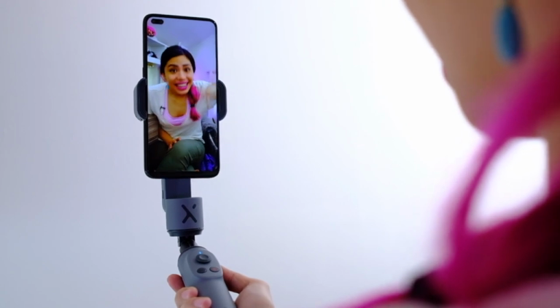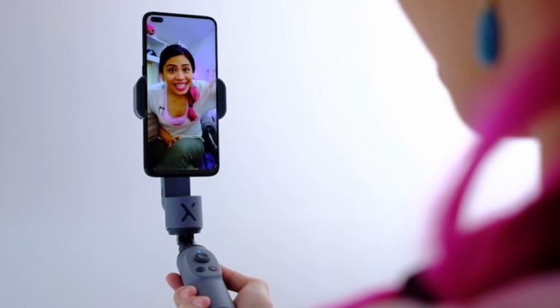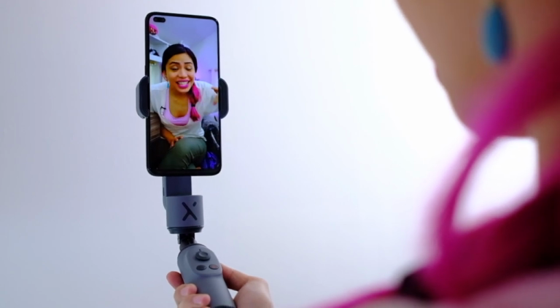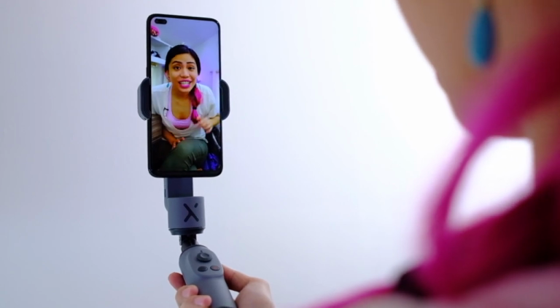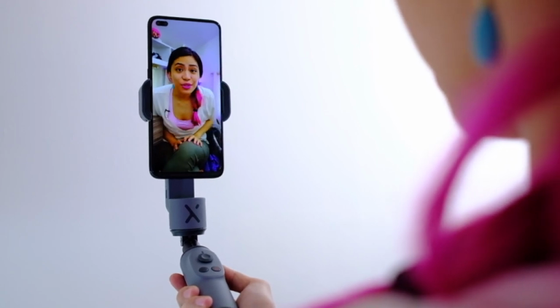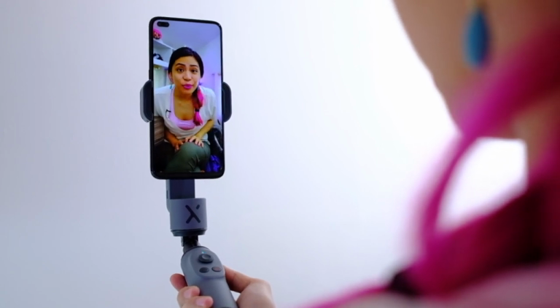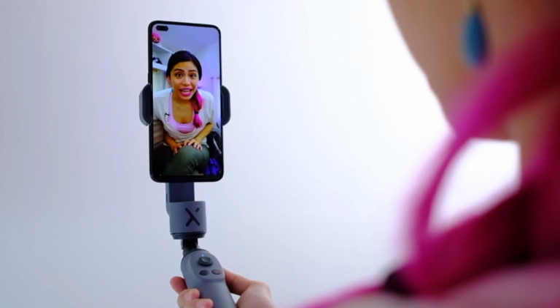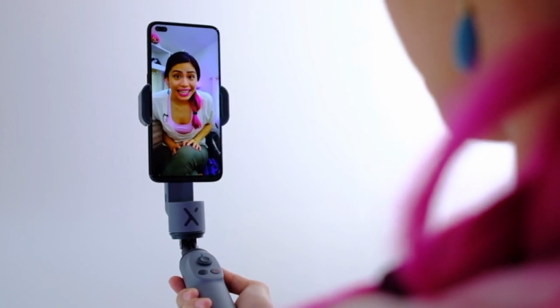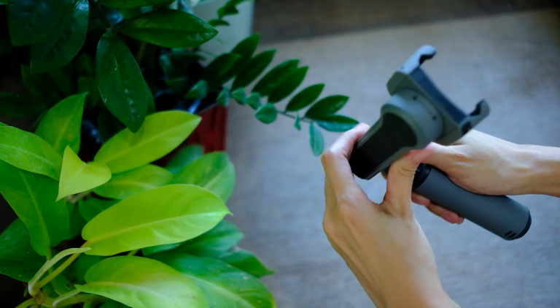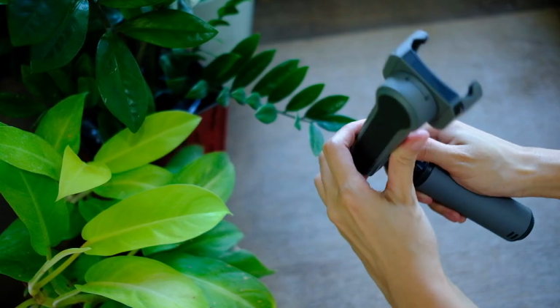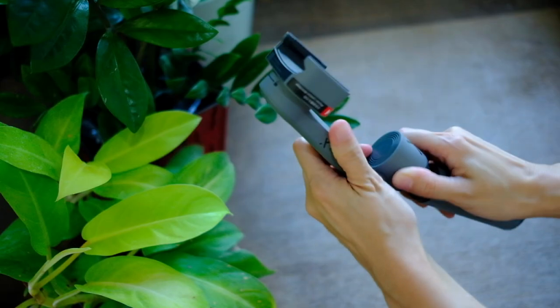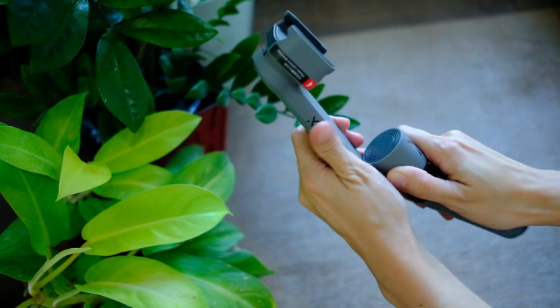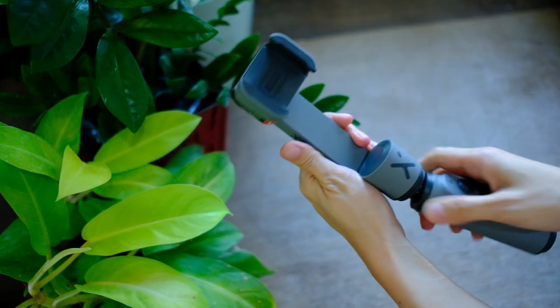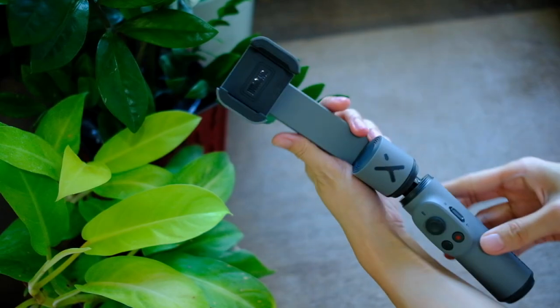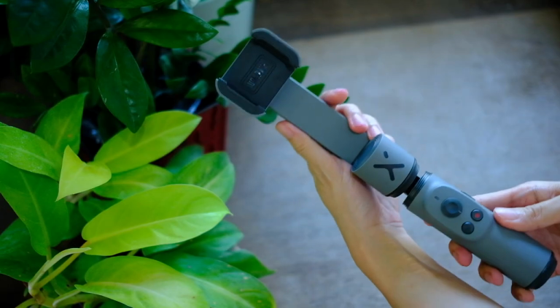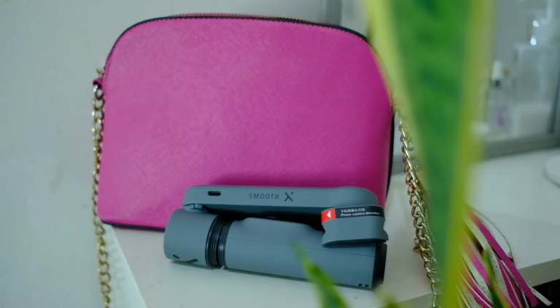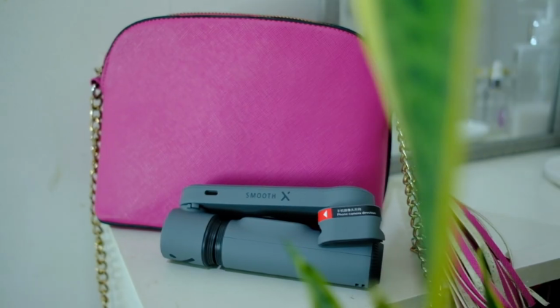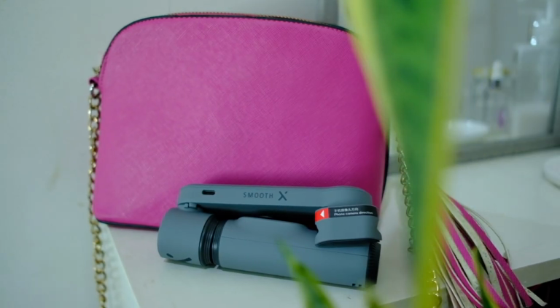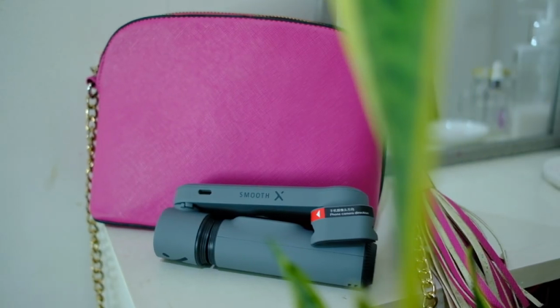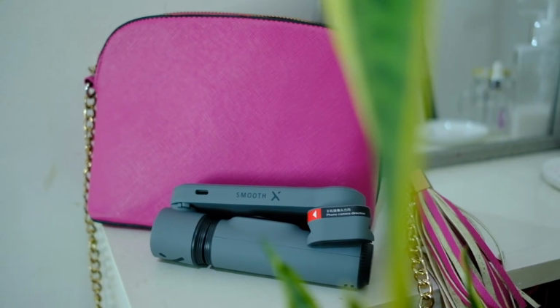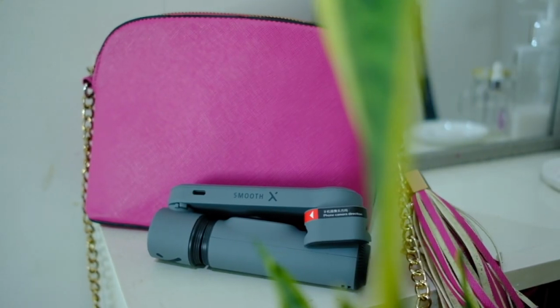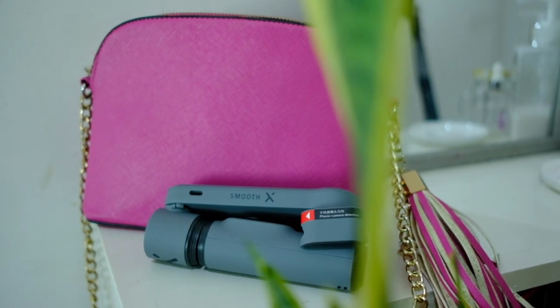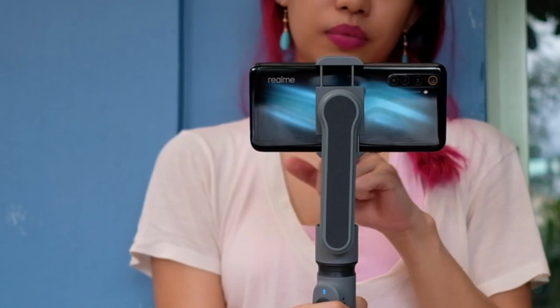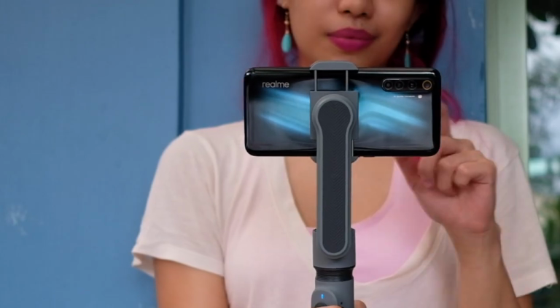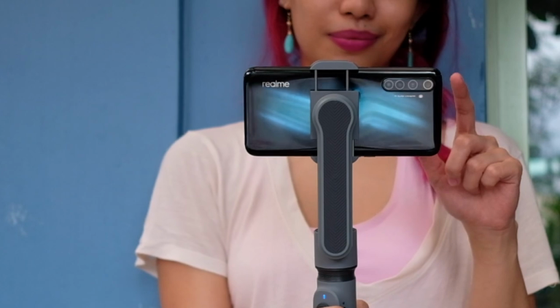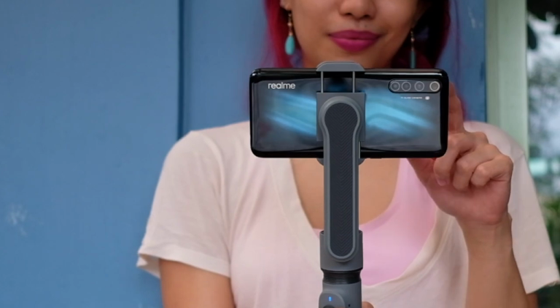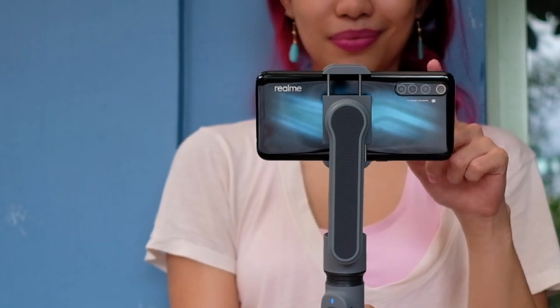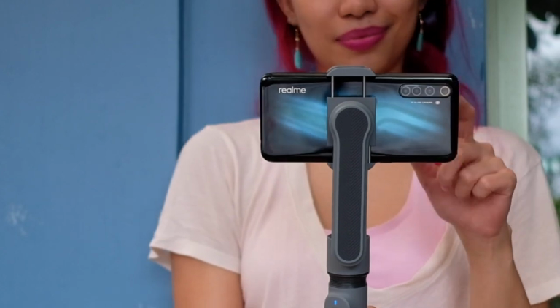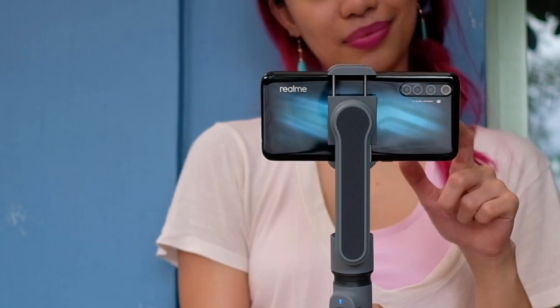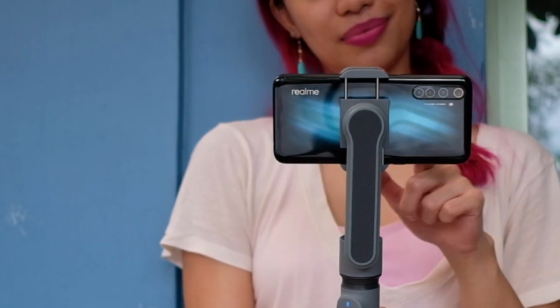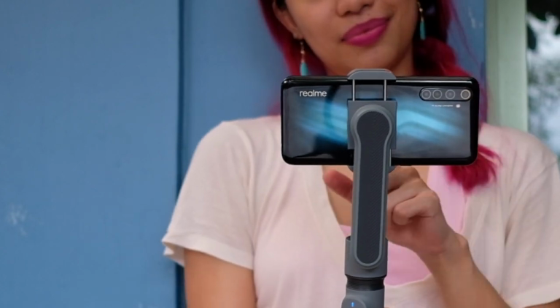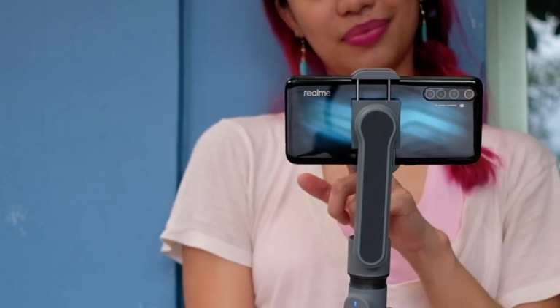This is the Zhiyun Smooth X. Yes, it folds. Yes, it's cheaper. Yes, we're trying it out in this video.